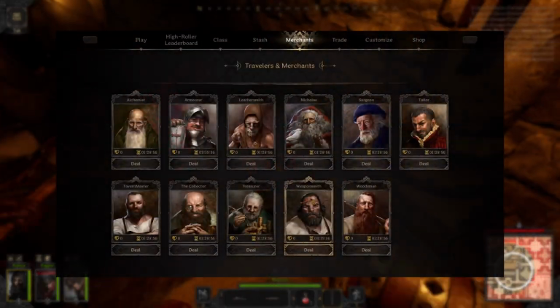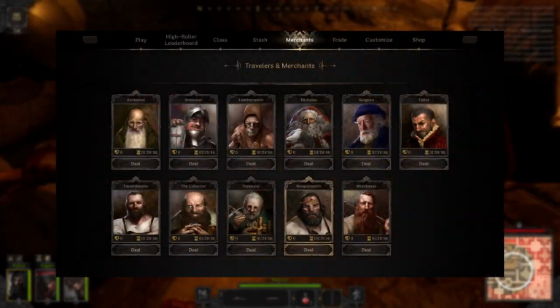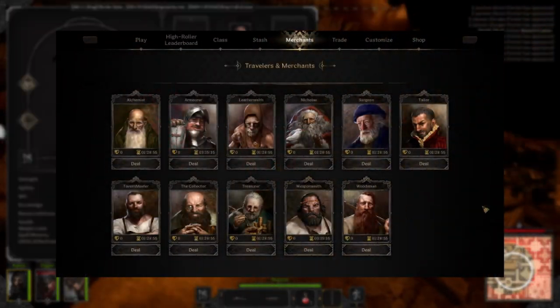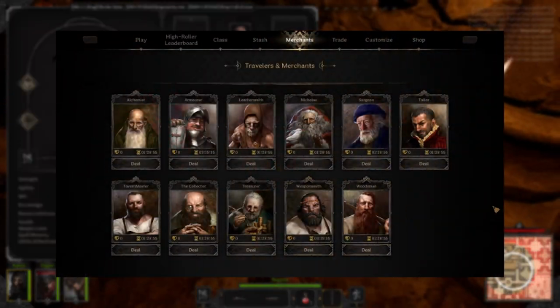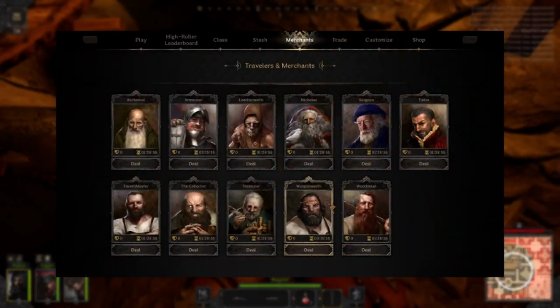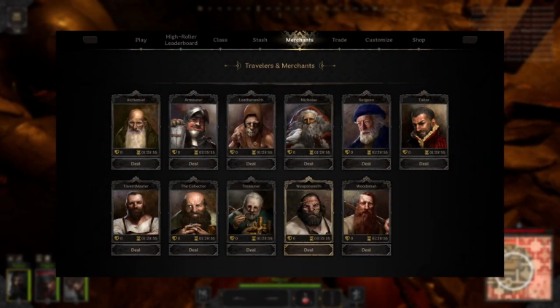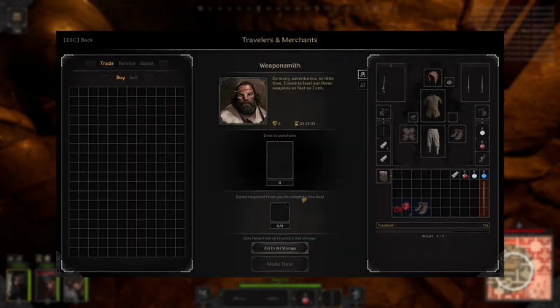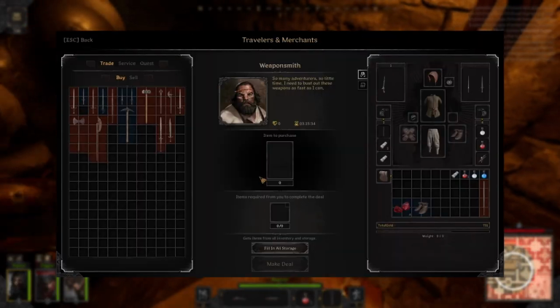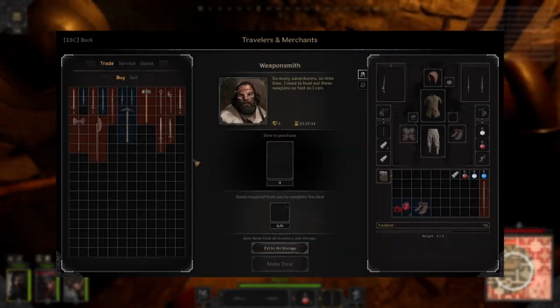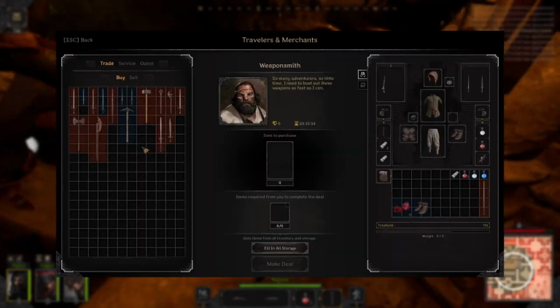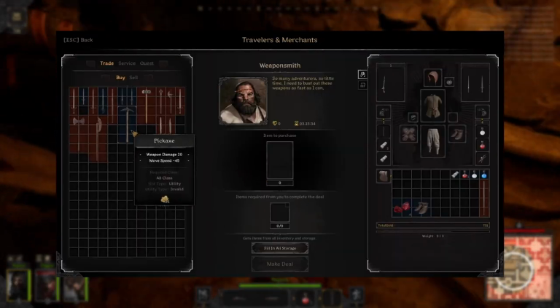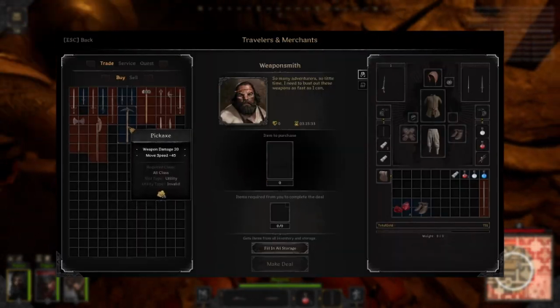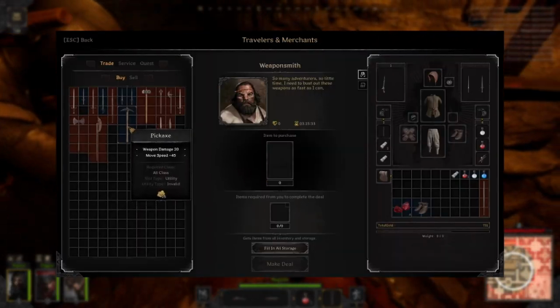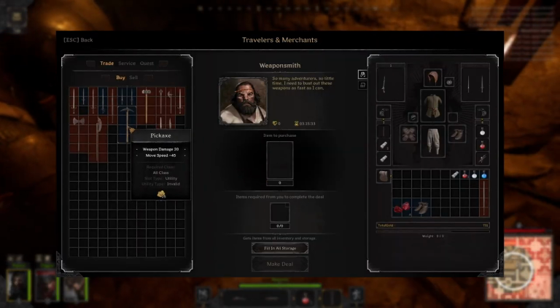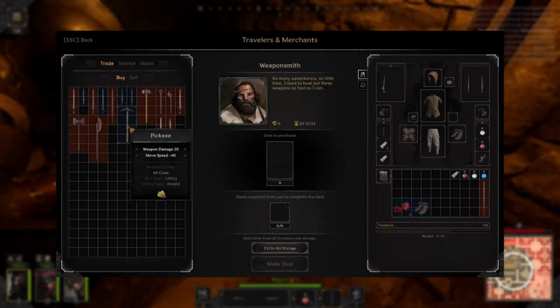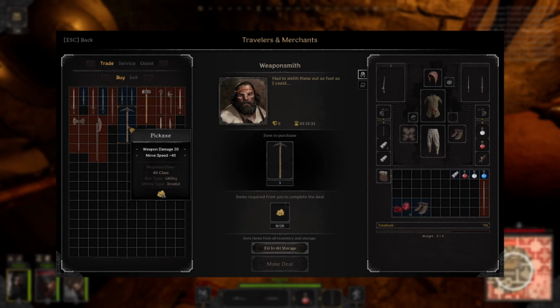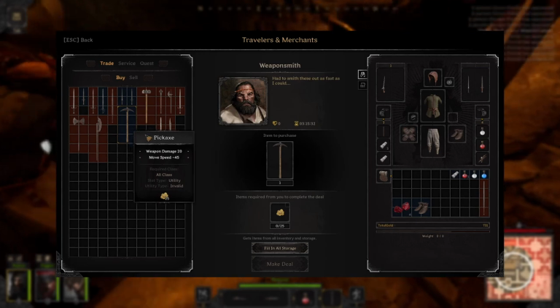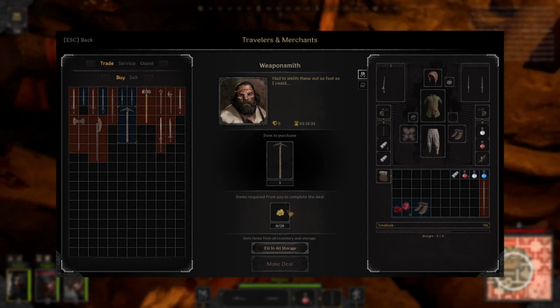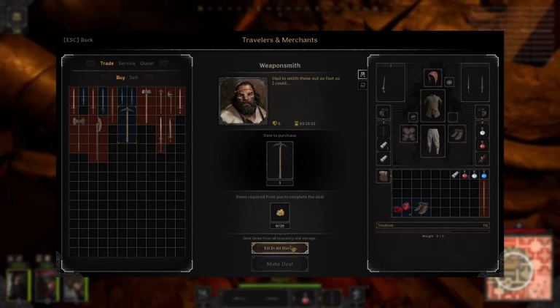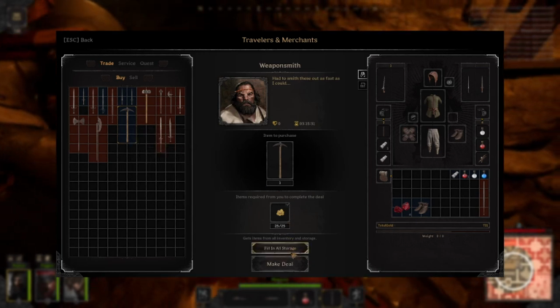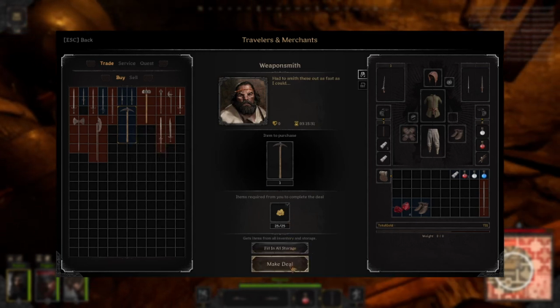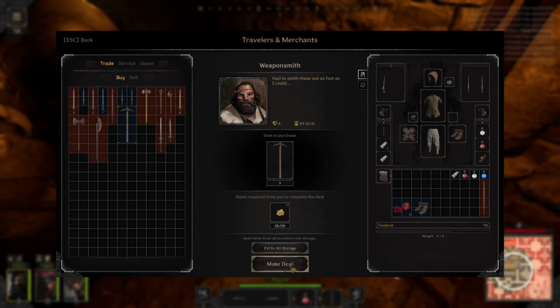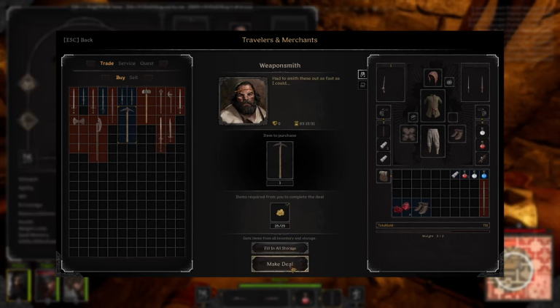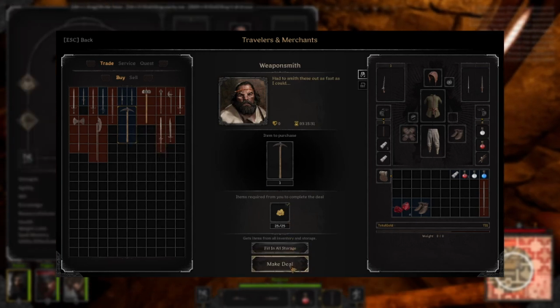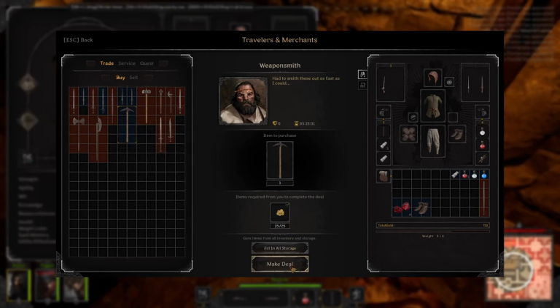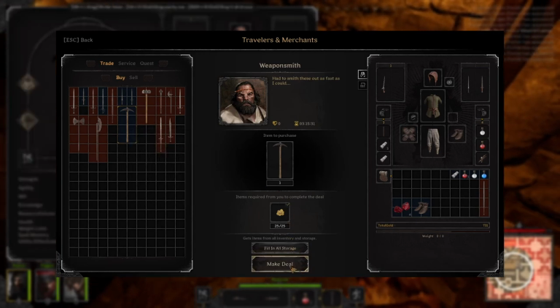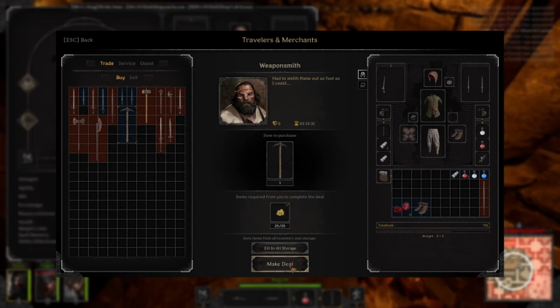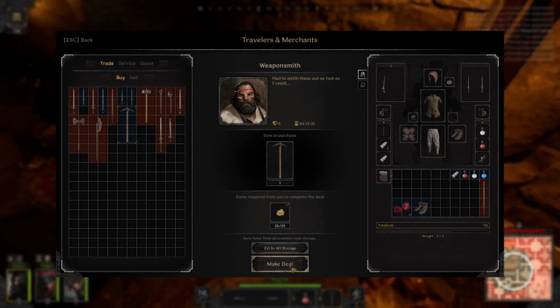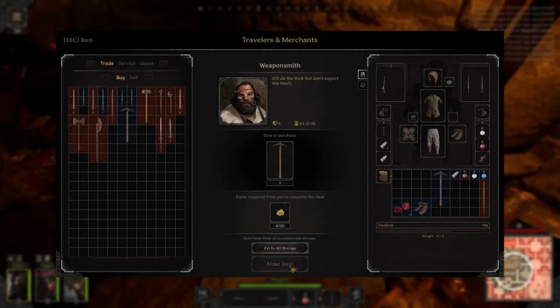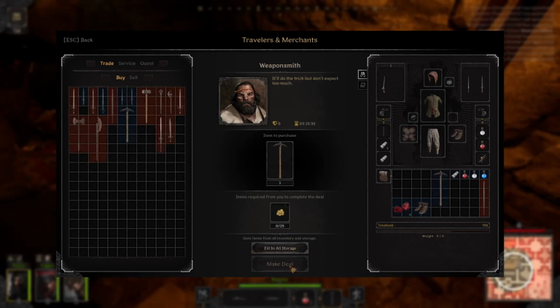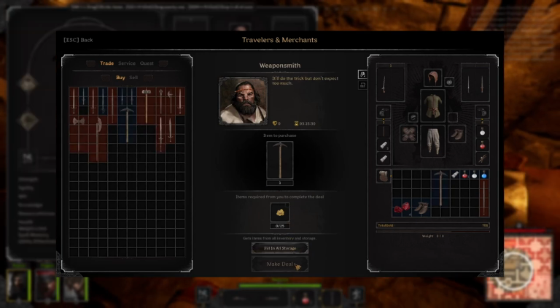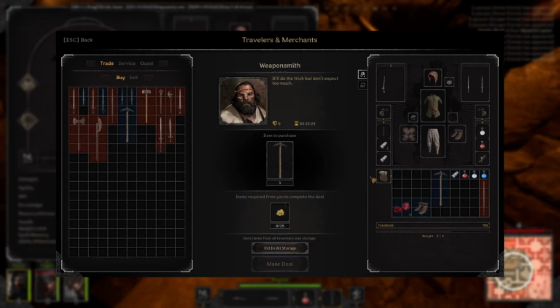First you gotta come over to the weaponsmith and buy a pickaxe for 25 gold. You can equip it in your tool belt for when you see nodes in the dungeon.